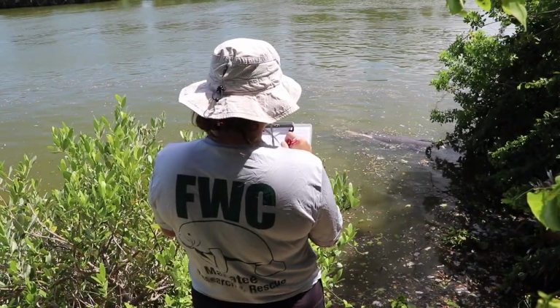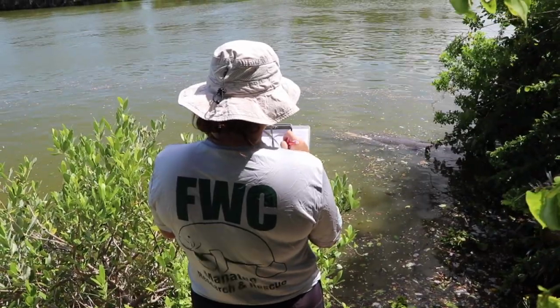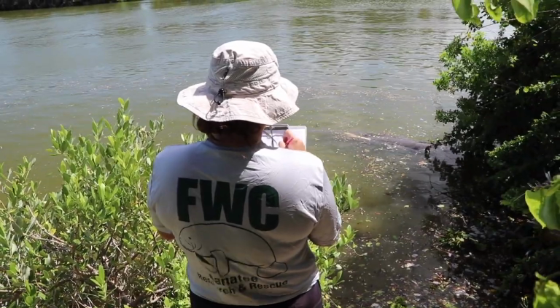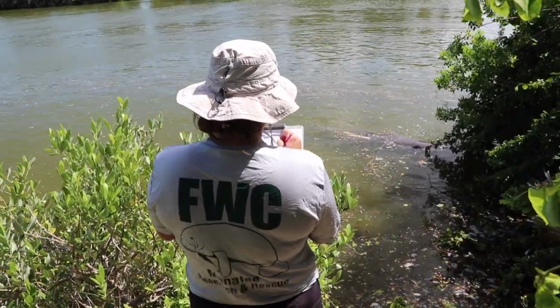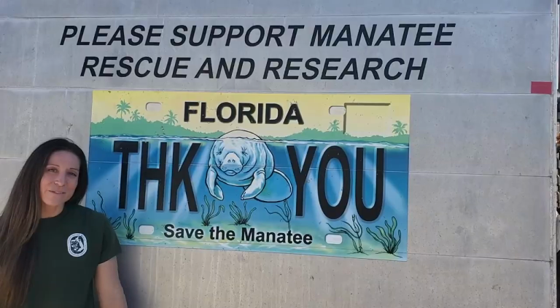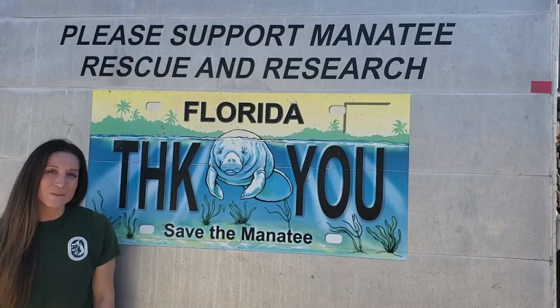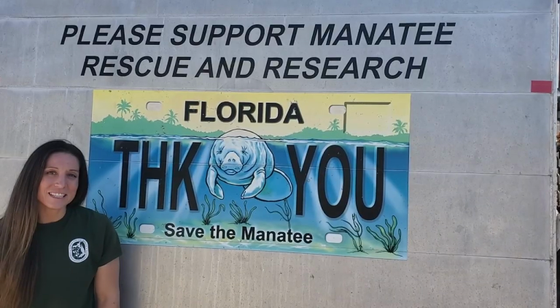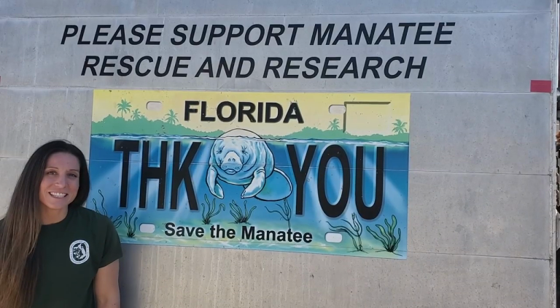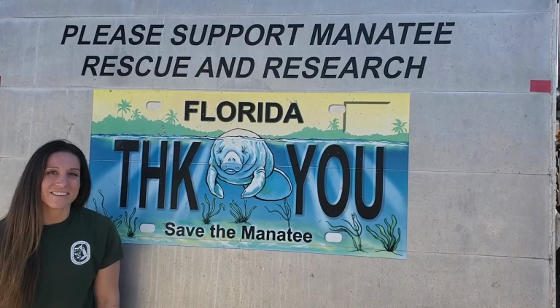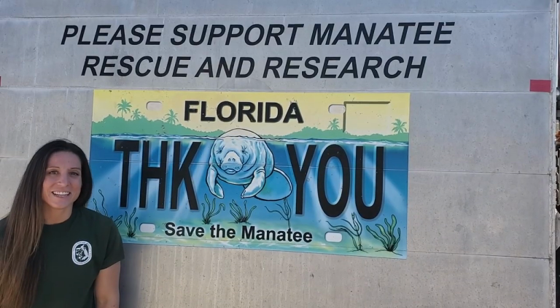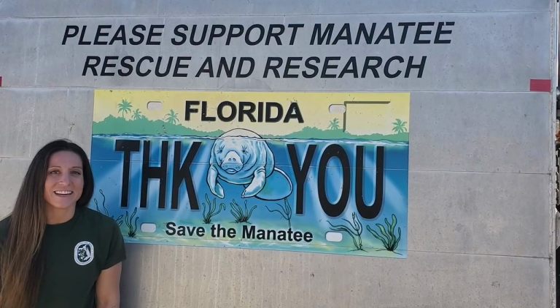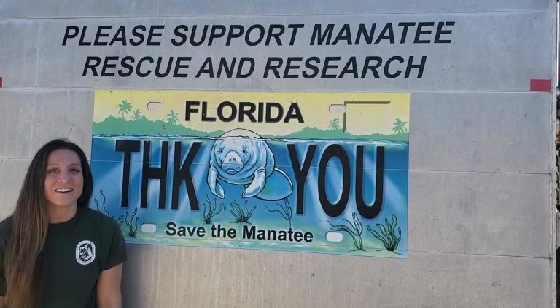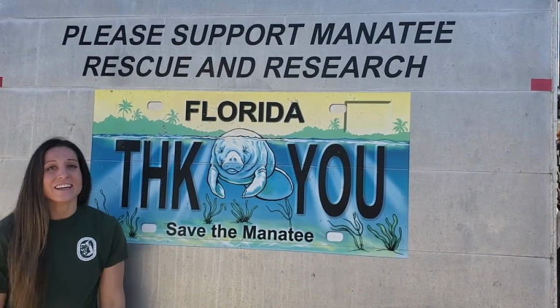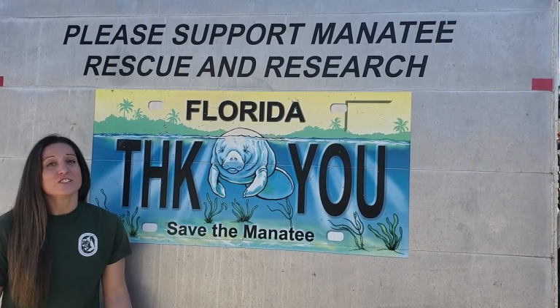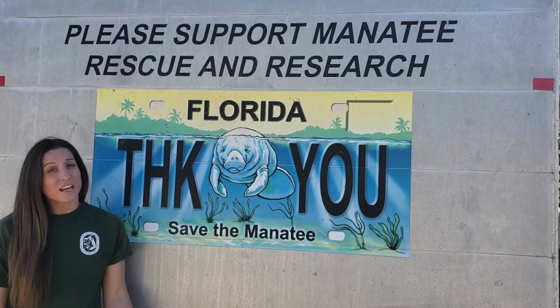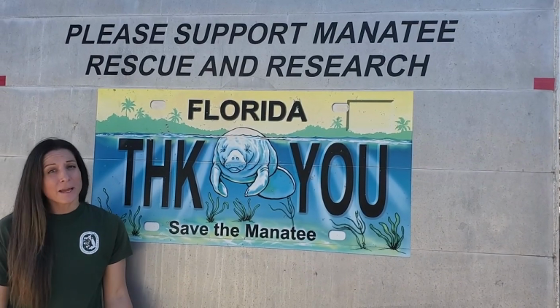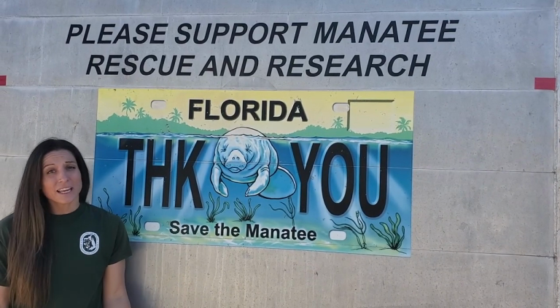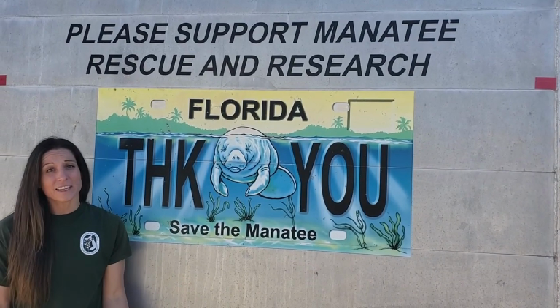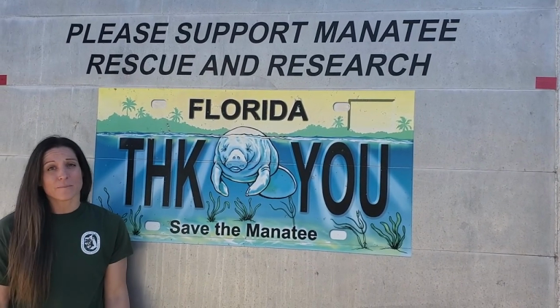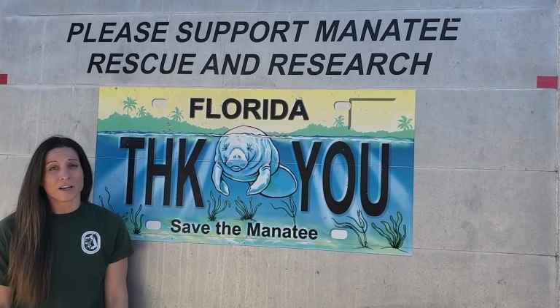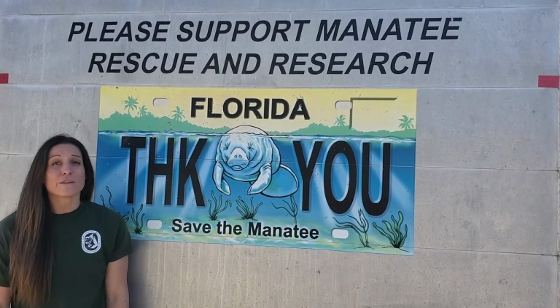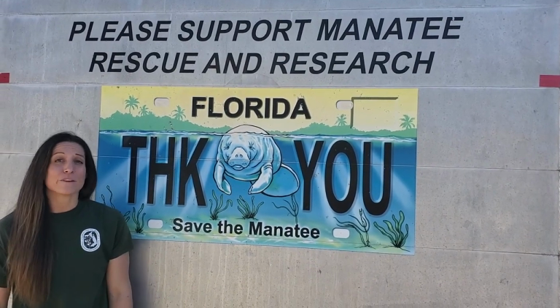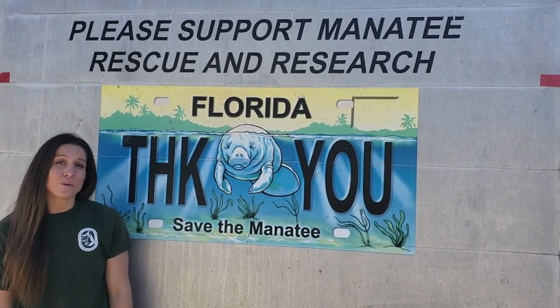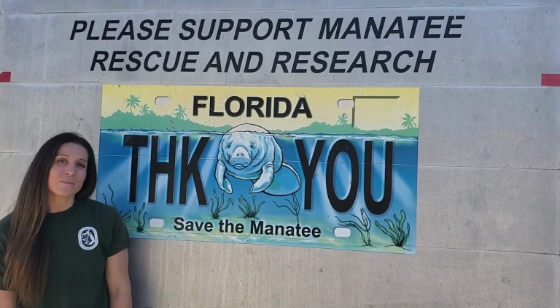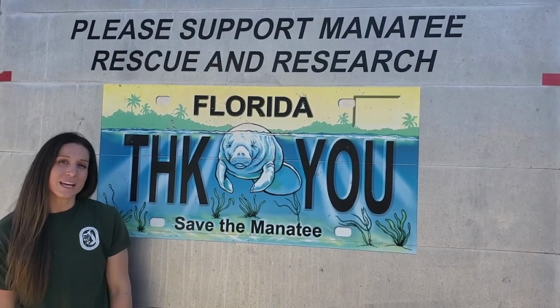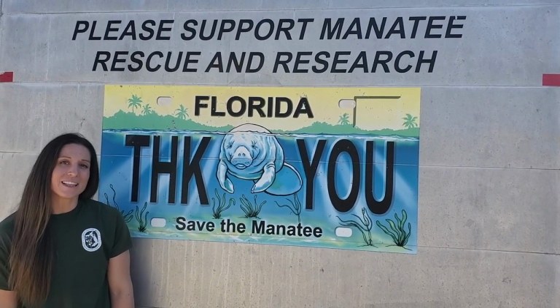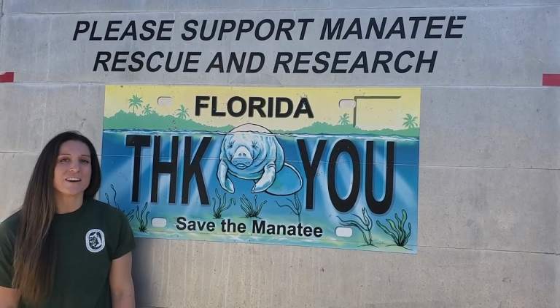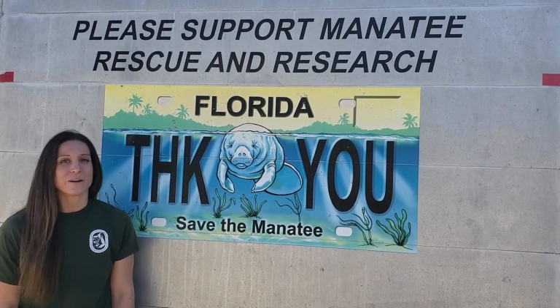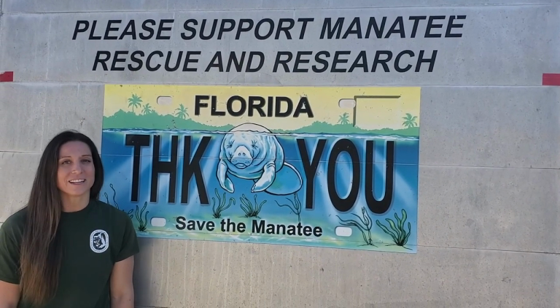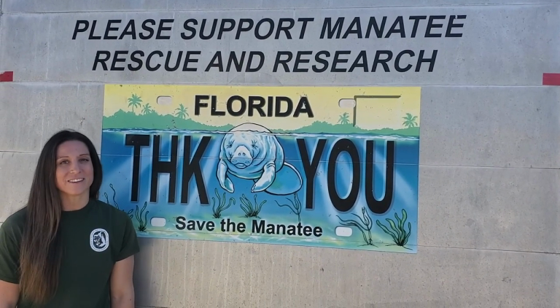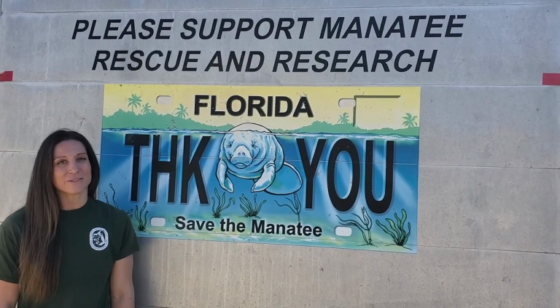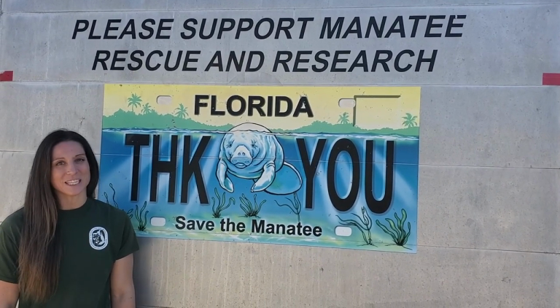Thank you for watching our video. Check back this month for more manatee awareness information.